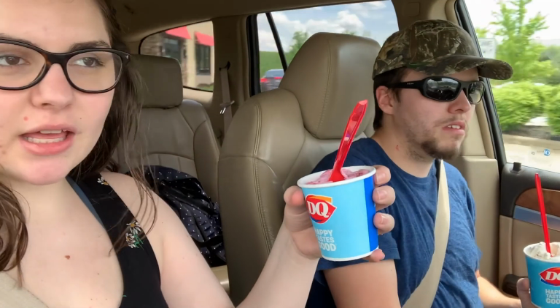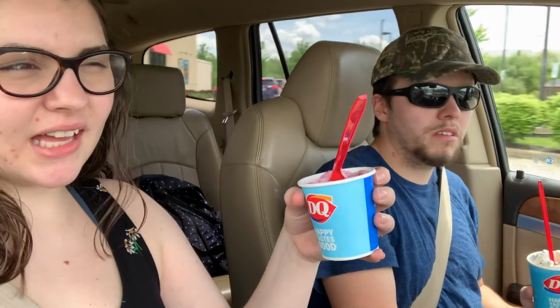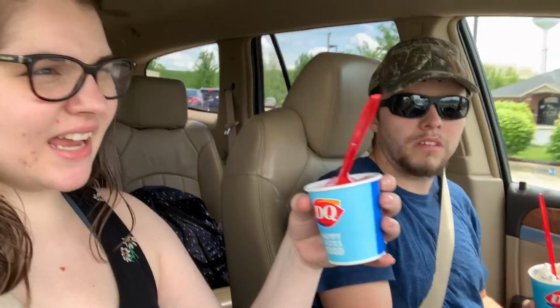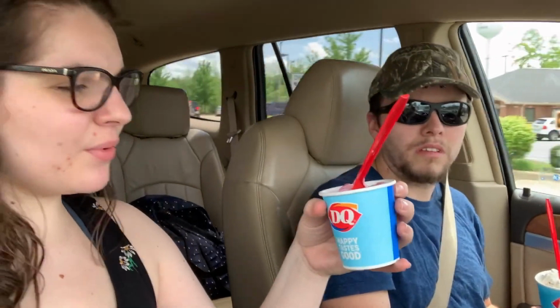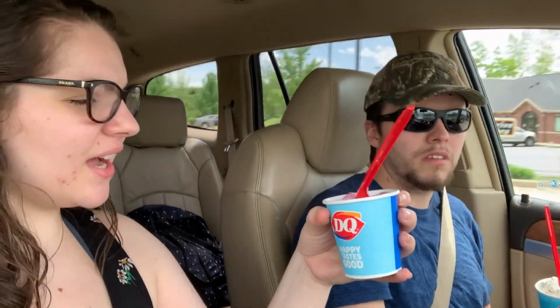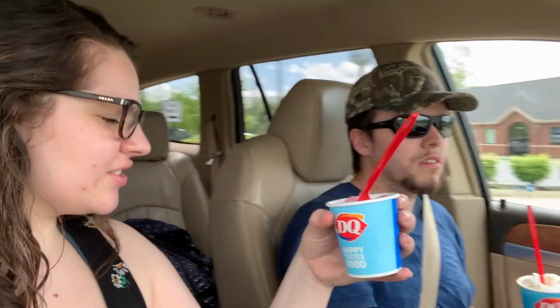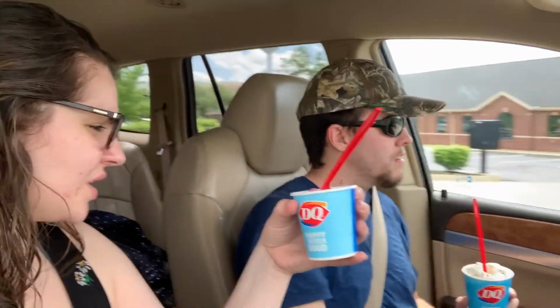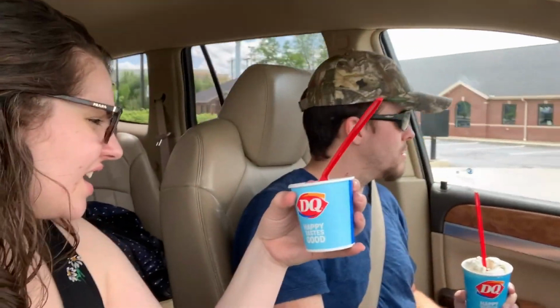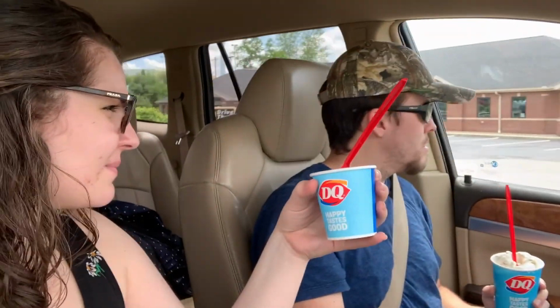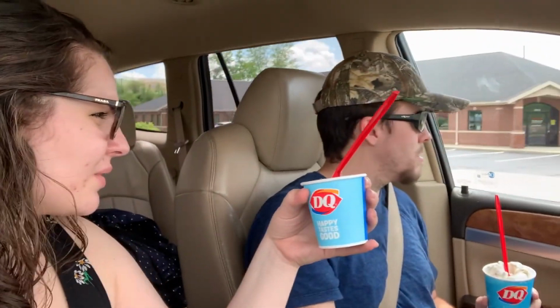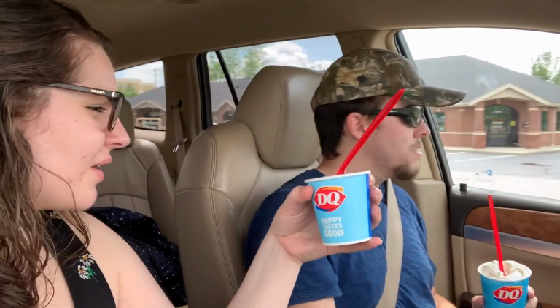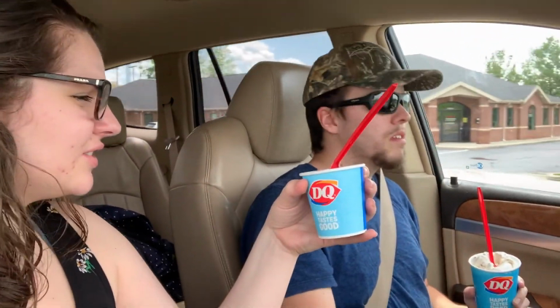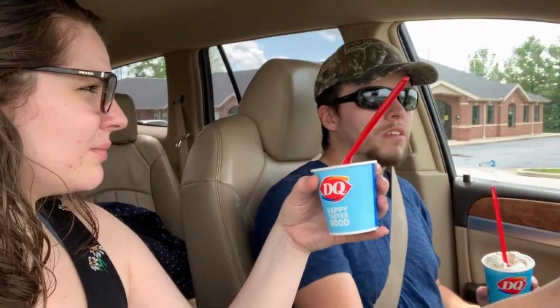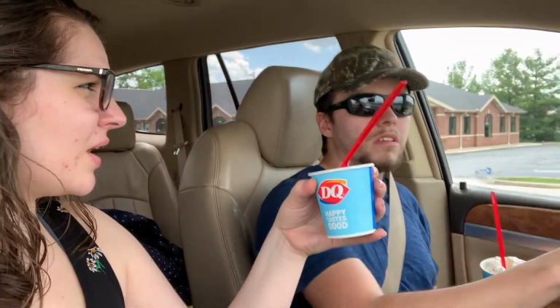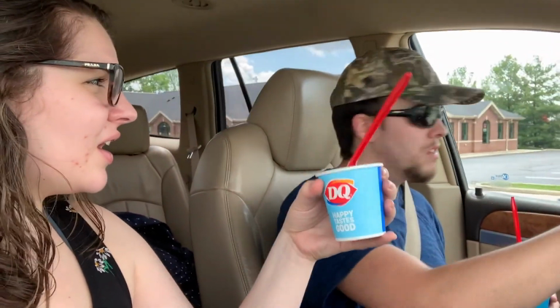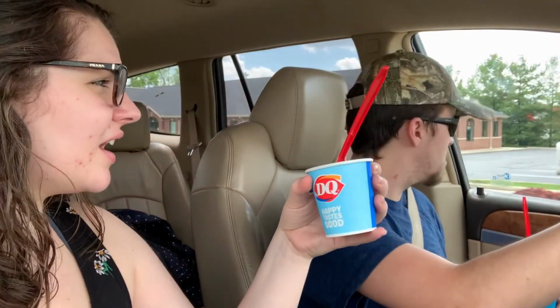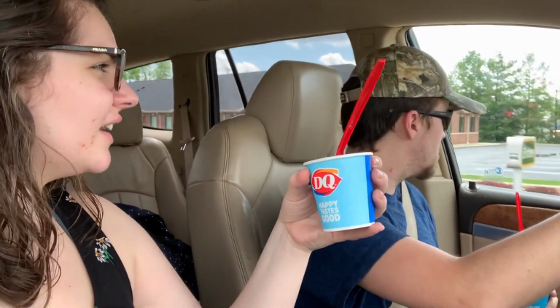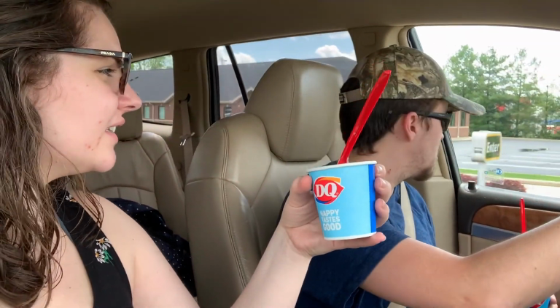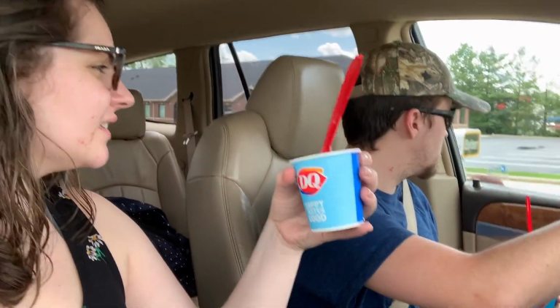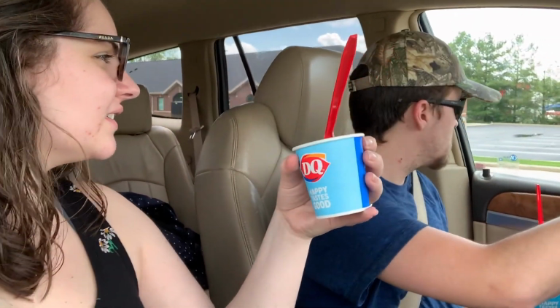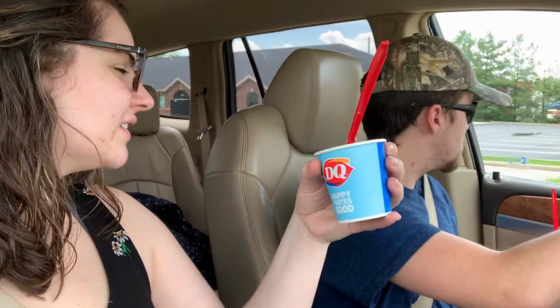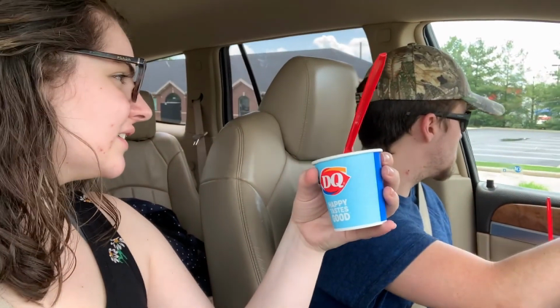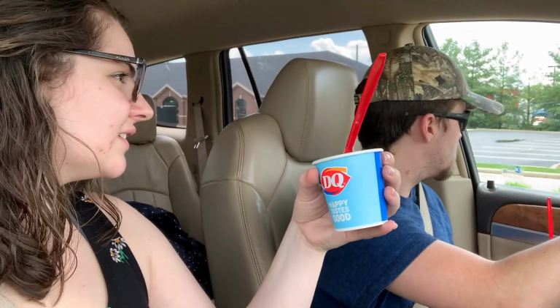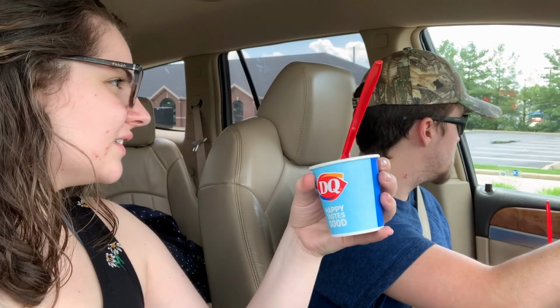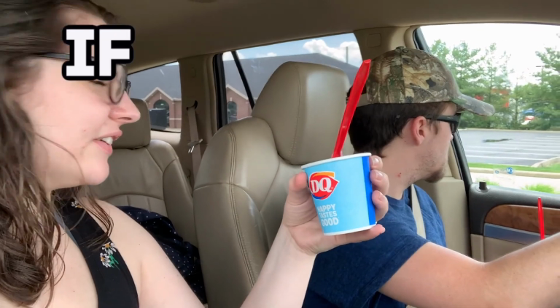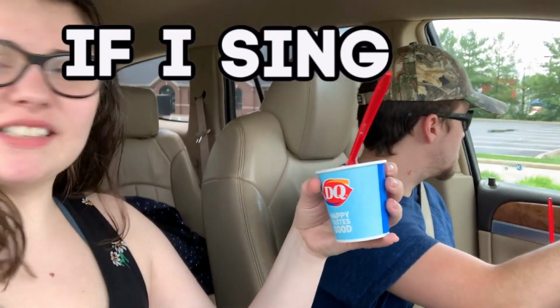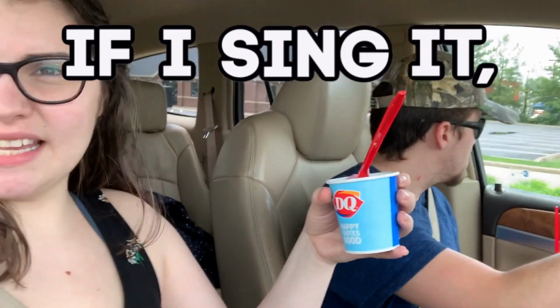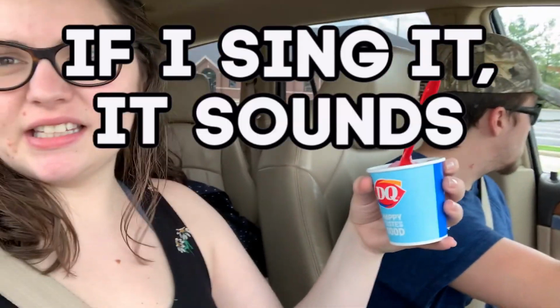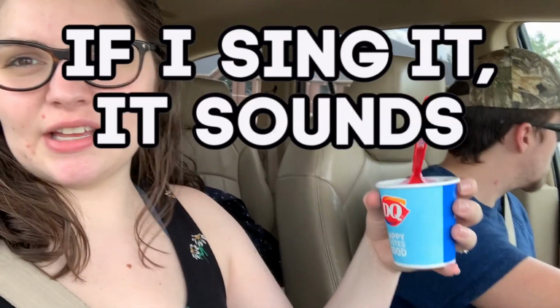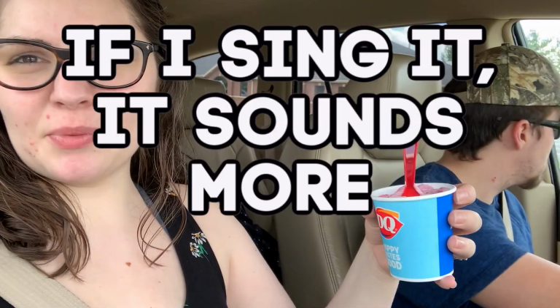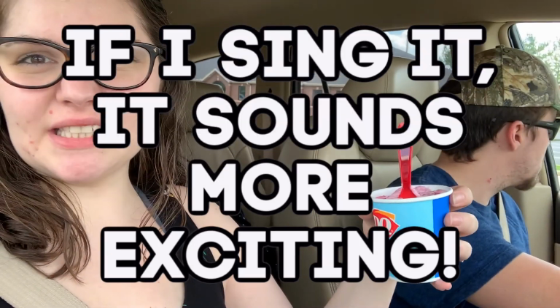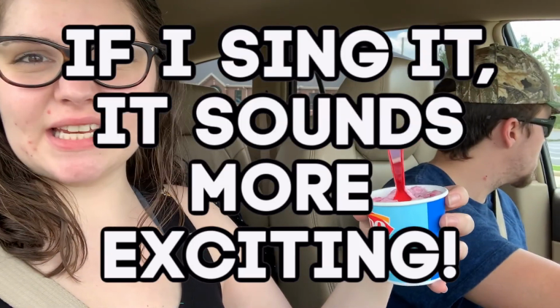Got our ice cream. Now we're going to the park. If I sing it, it sounds more exciting.